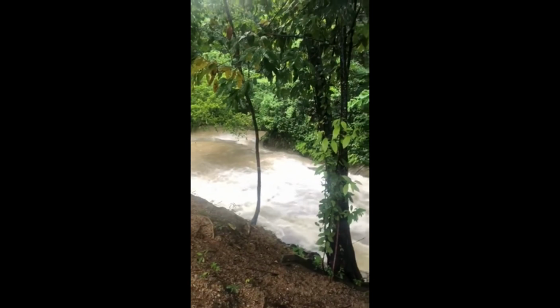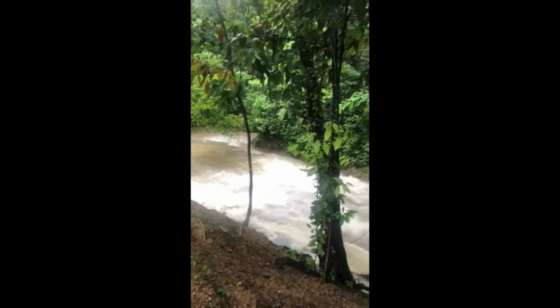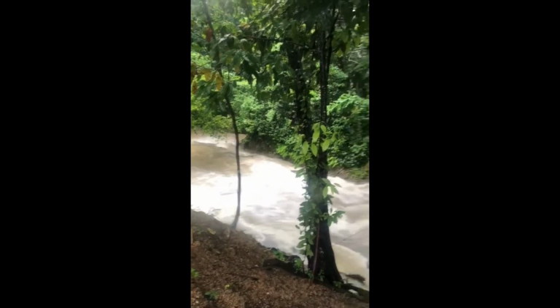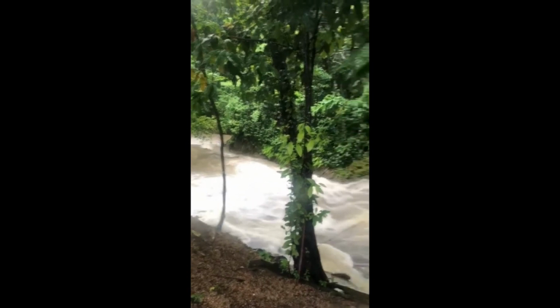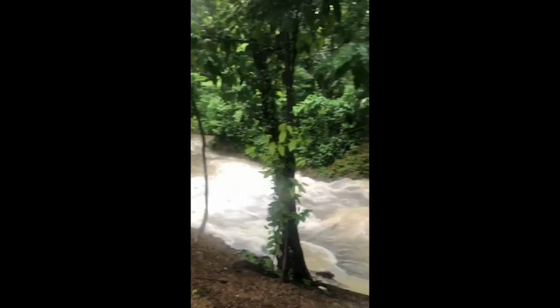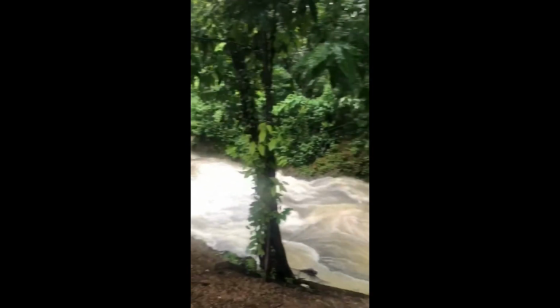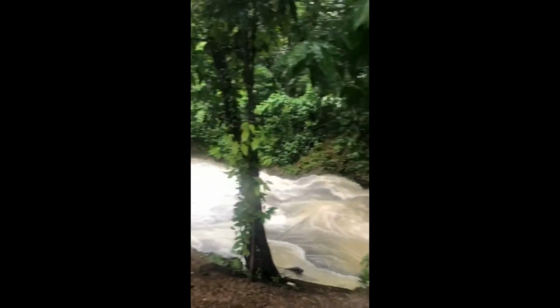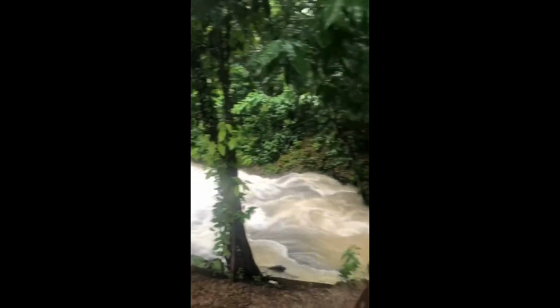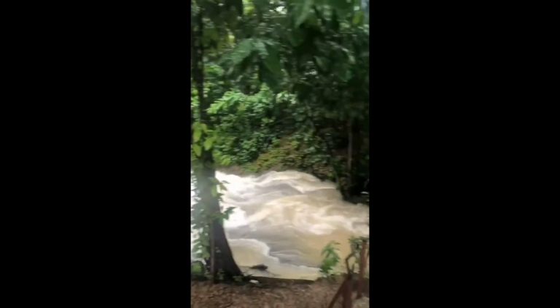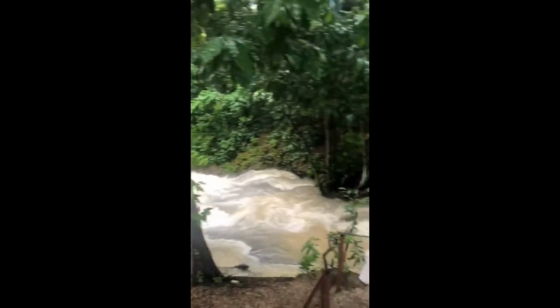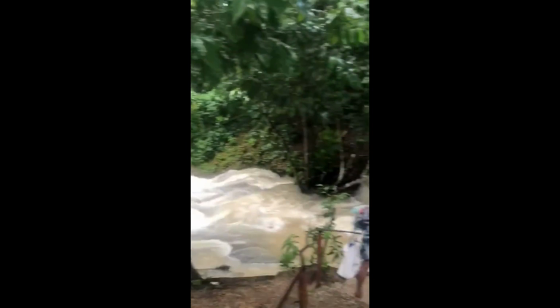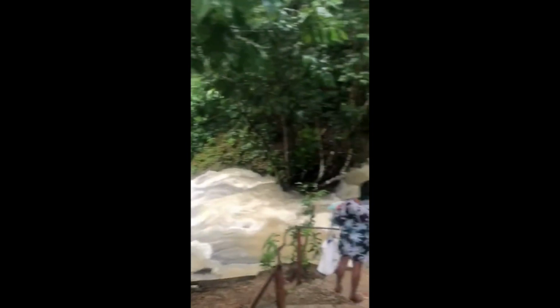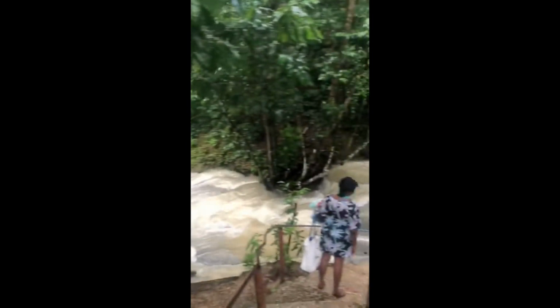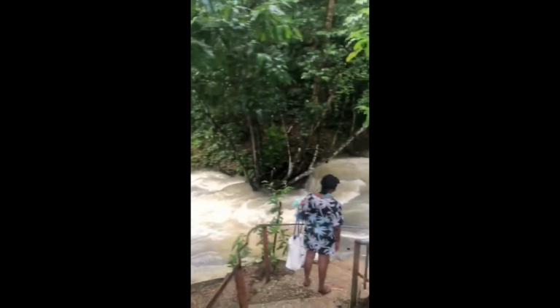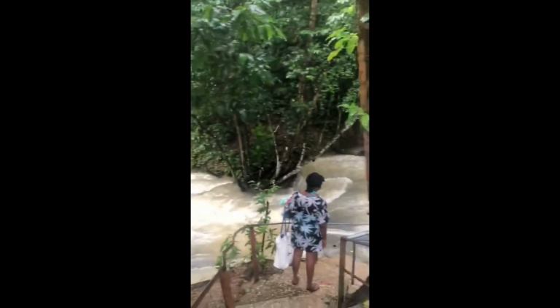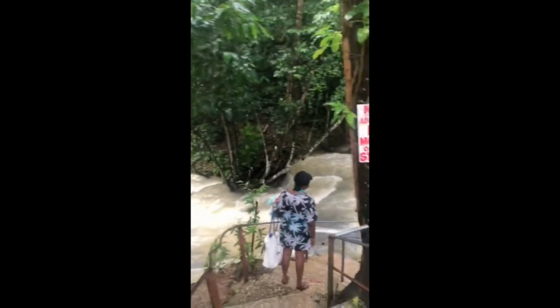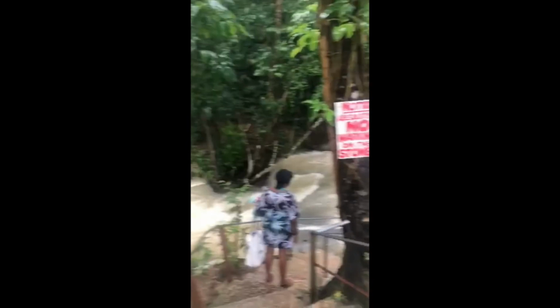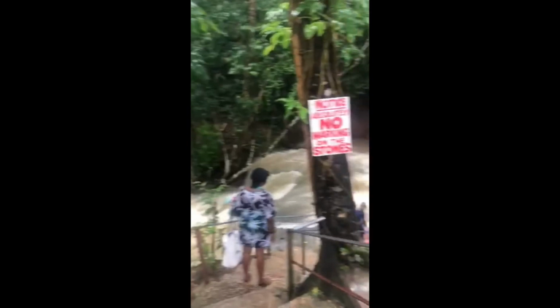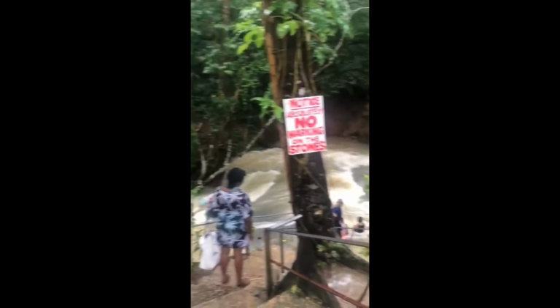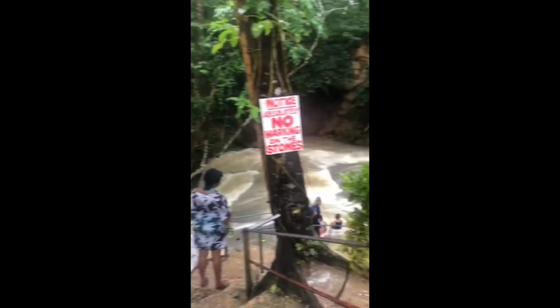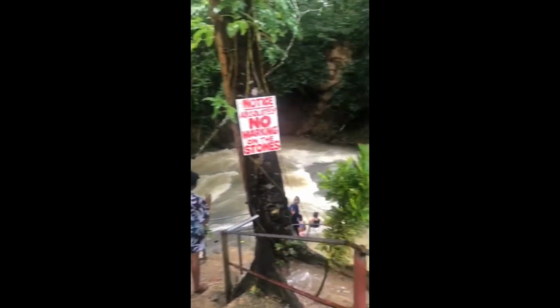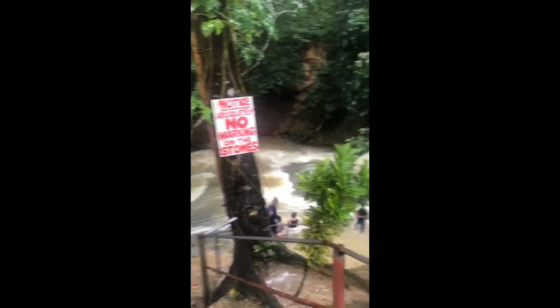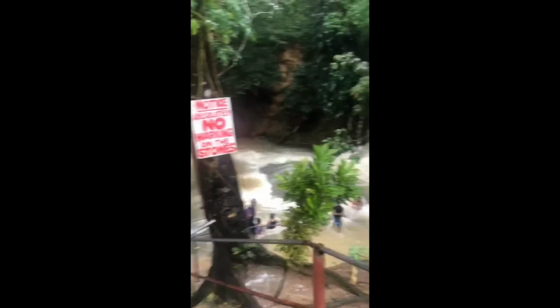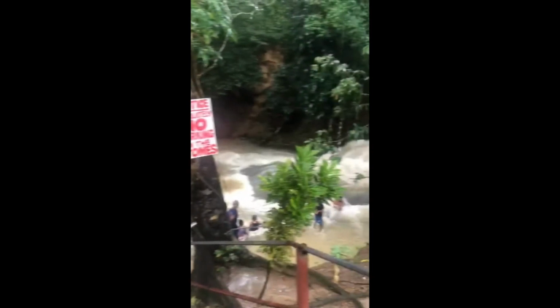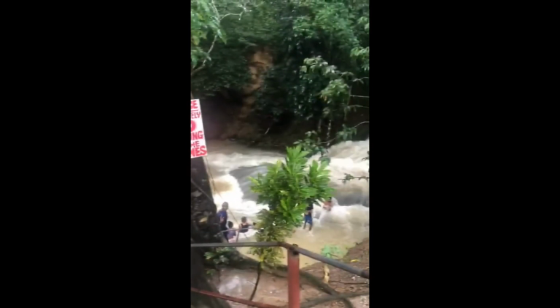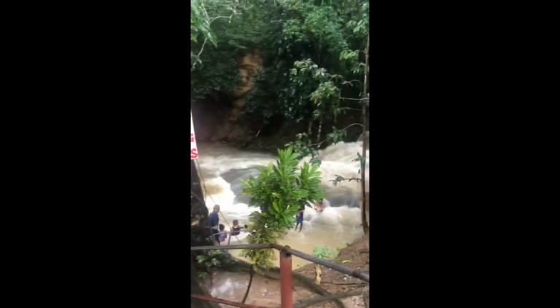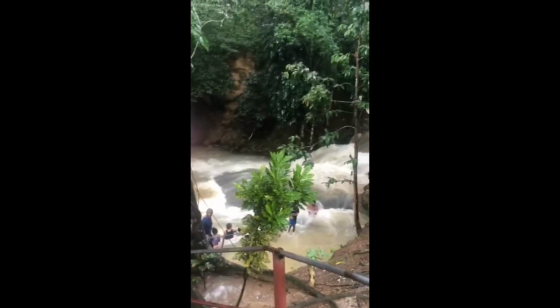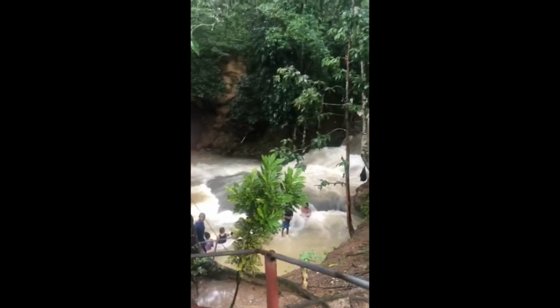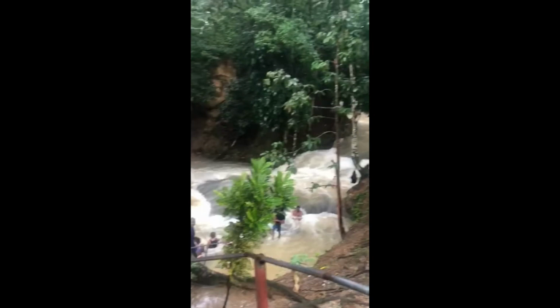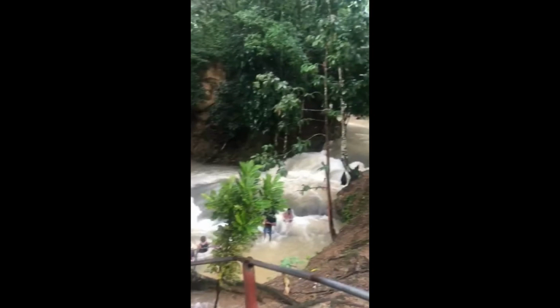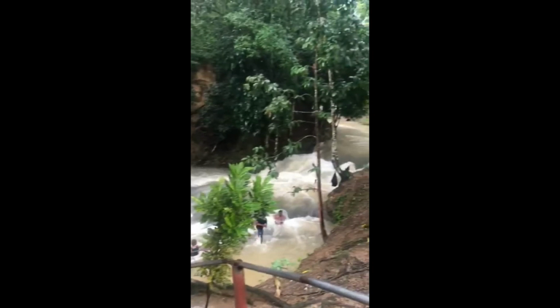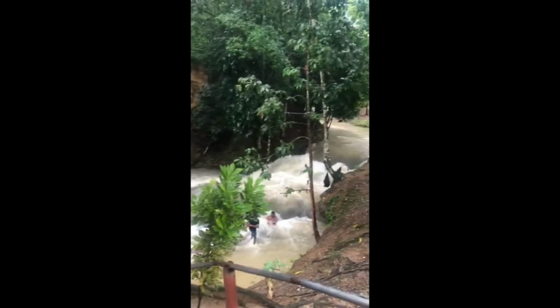Benta Falls is all the way in Williamsfield, Westmoreland.